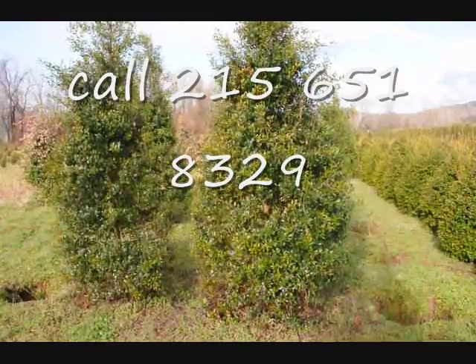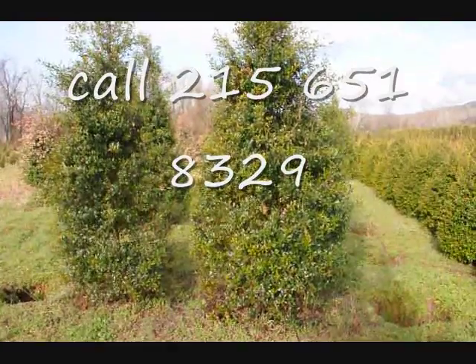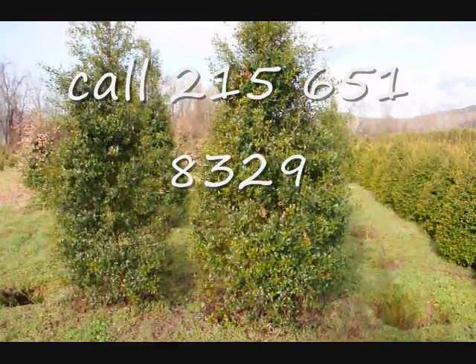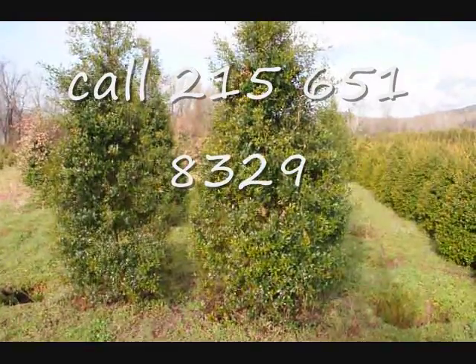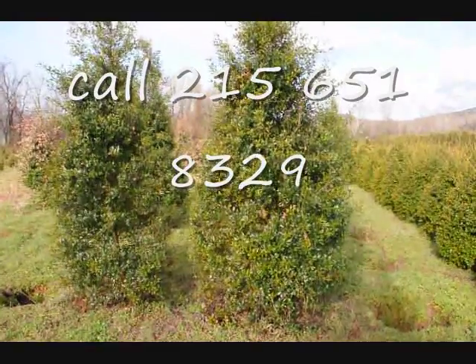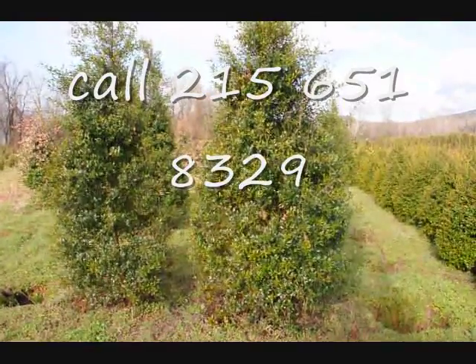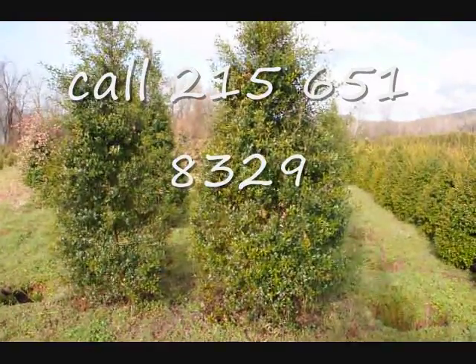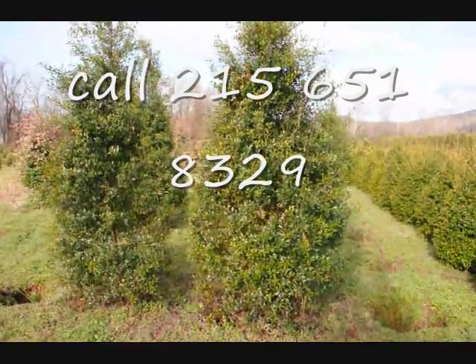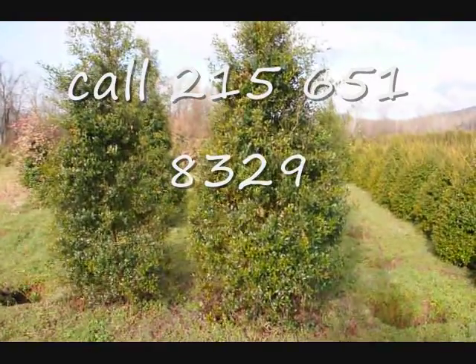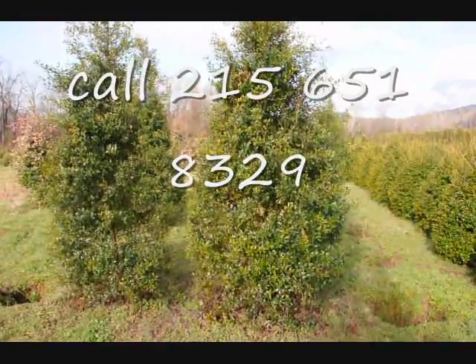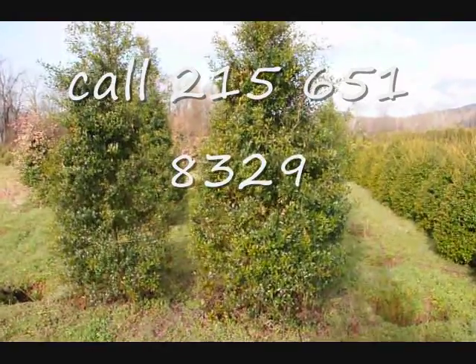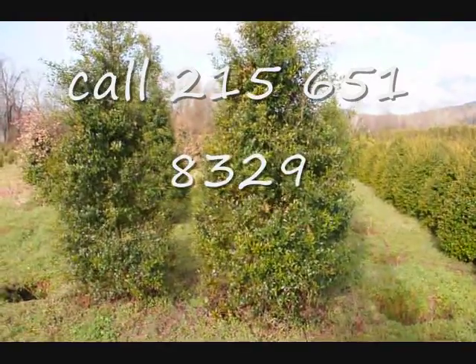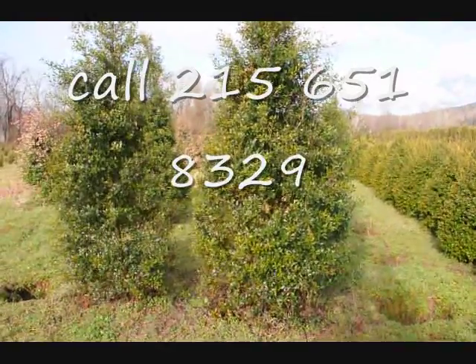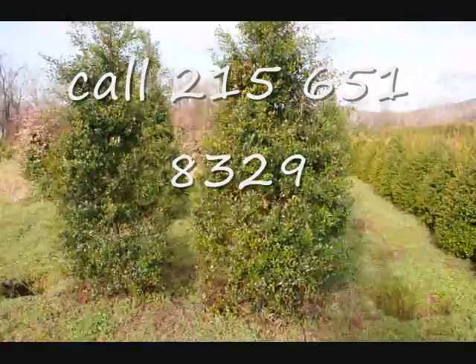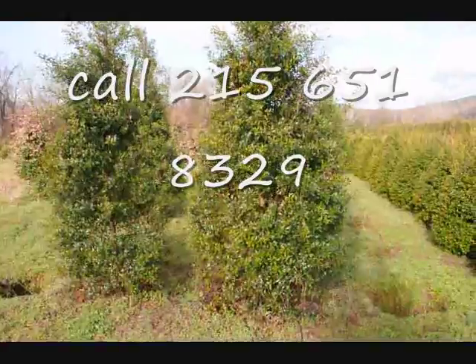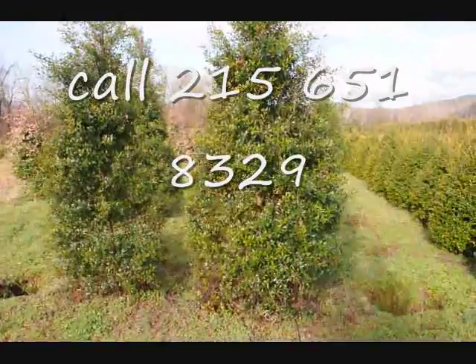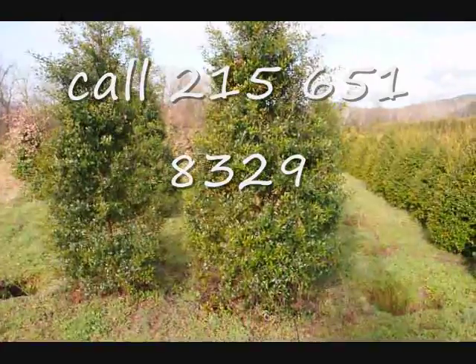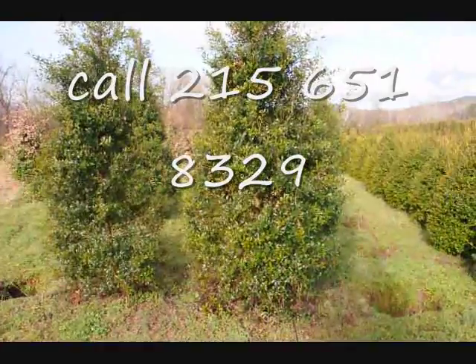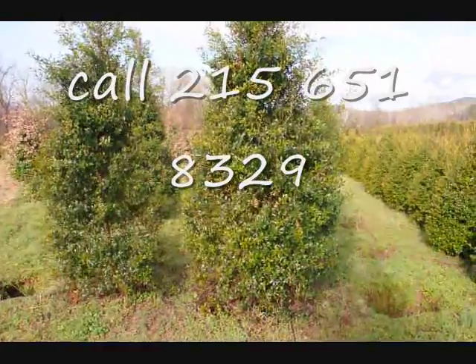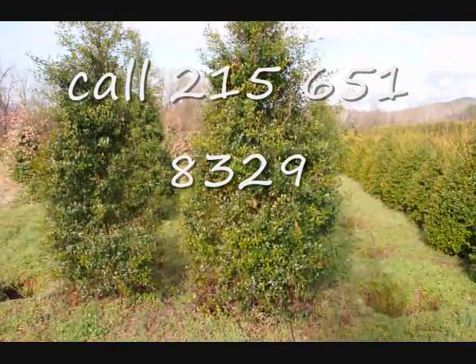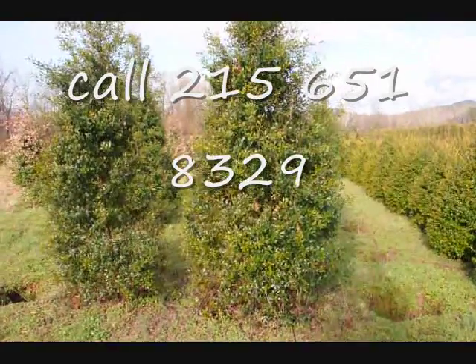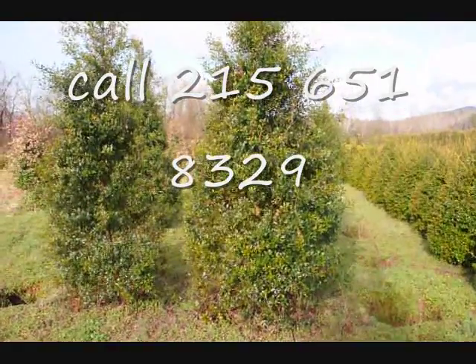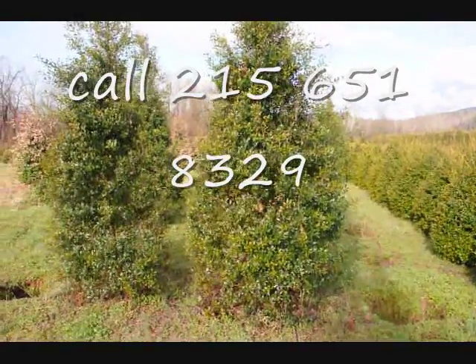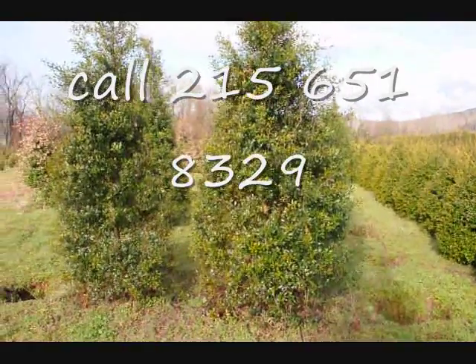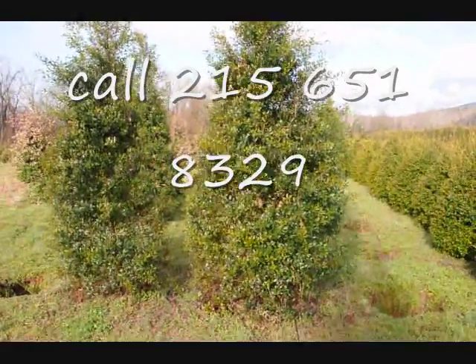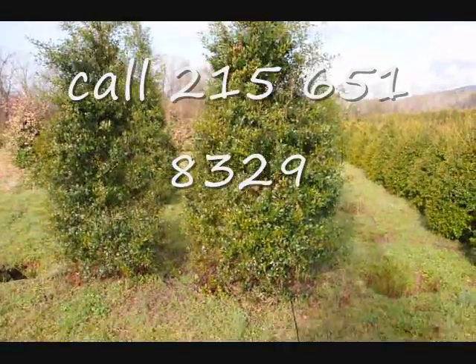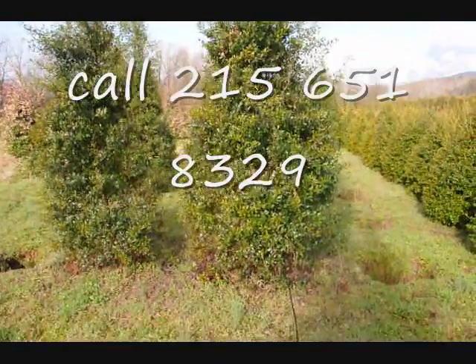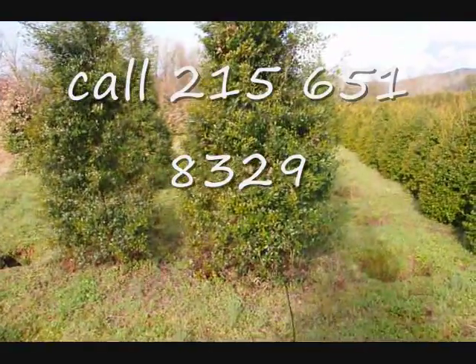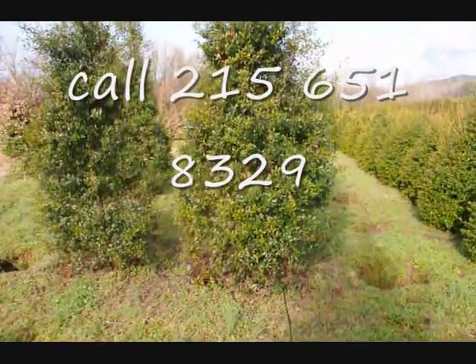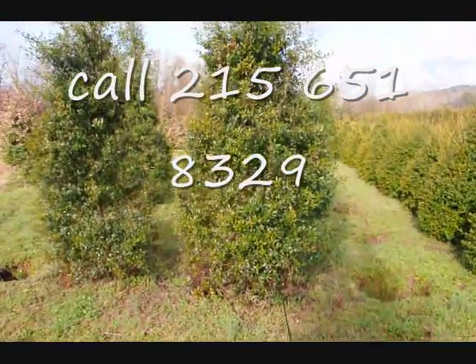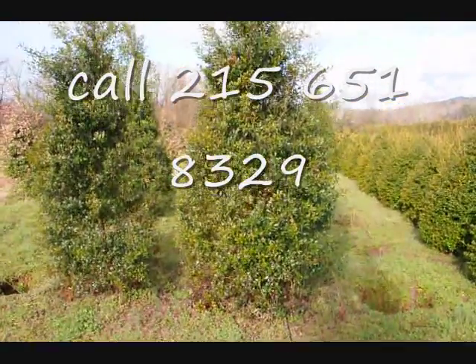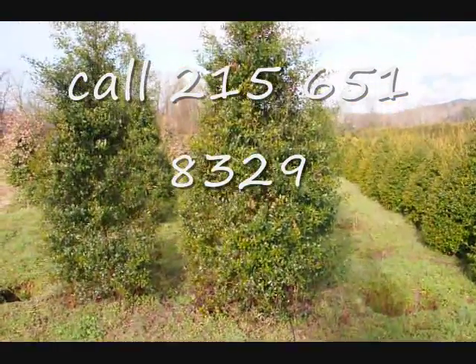These are some large foster hollies — 215, 651, 832.